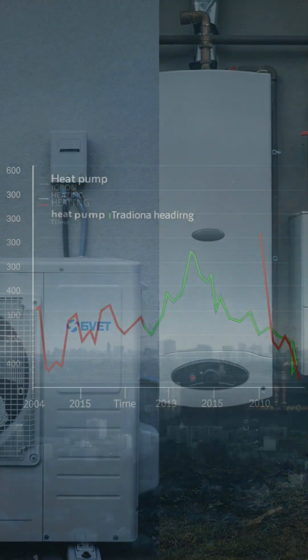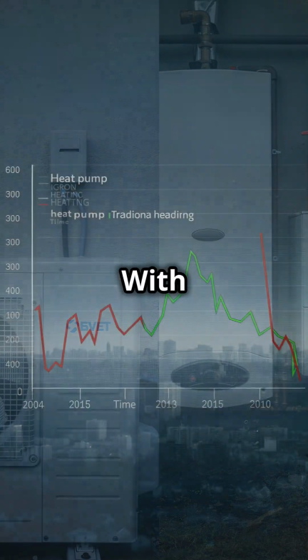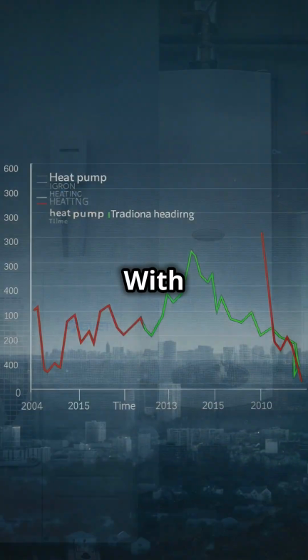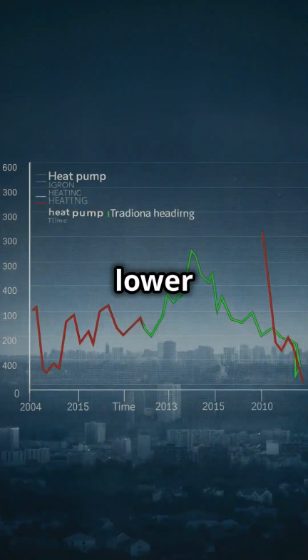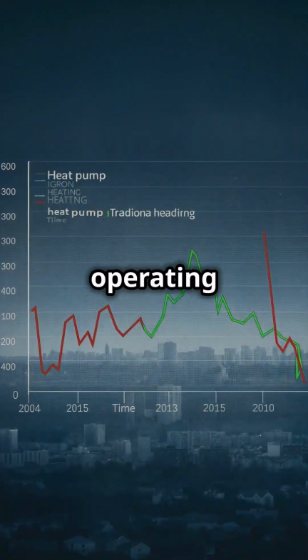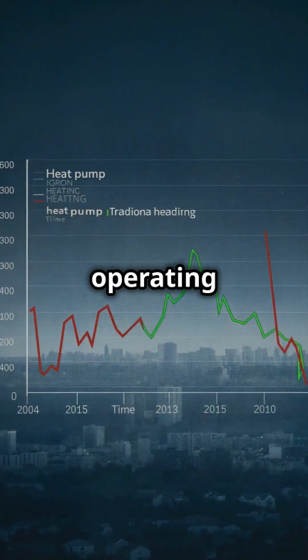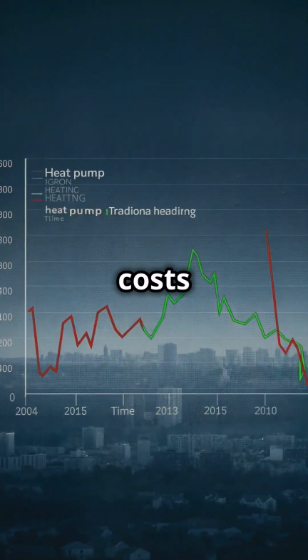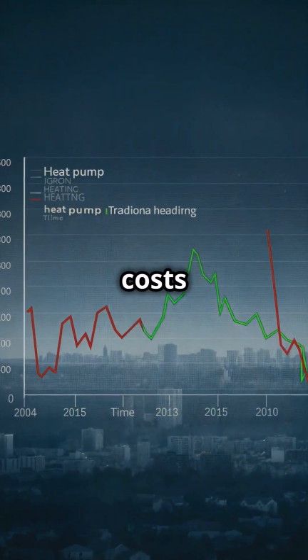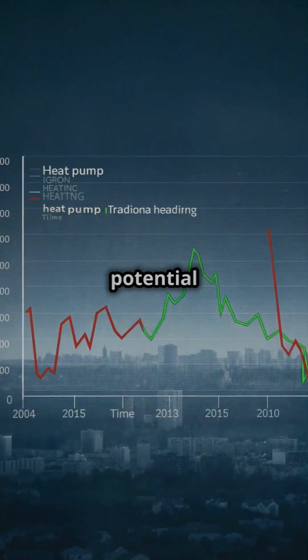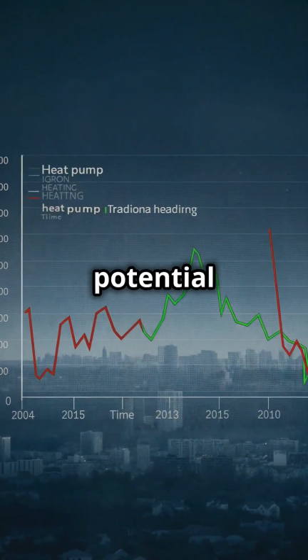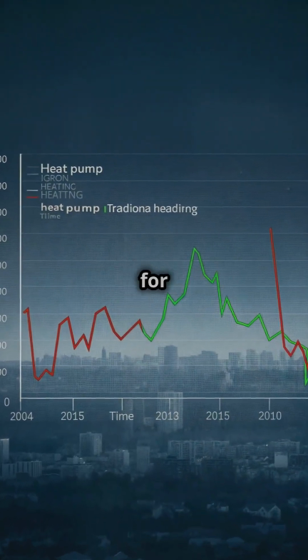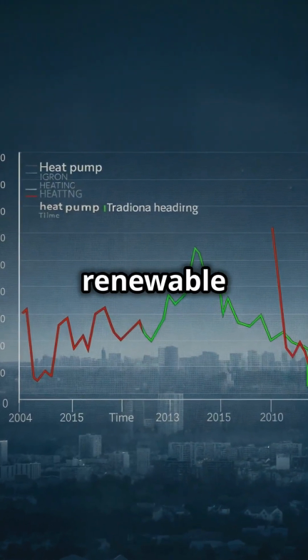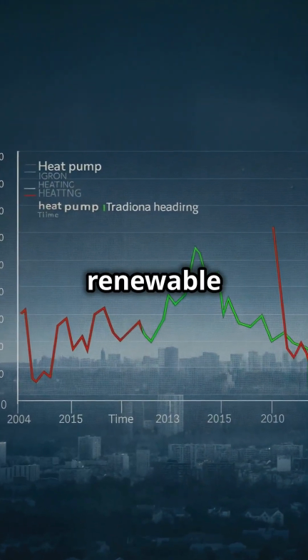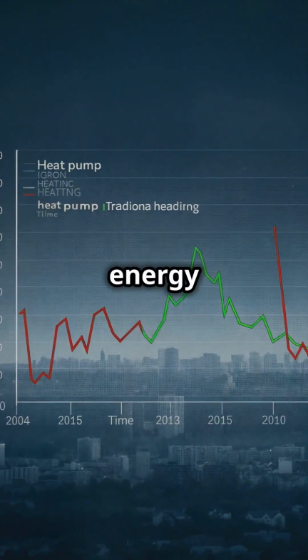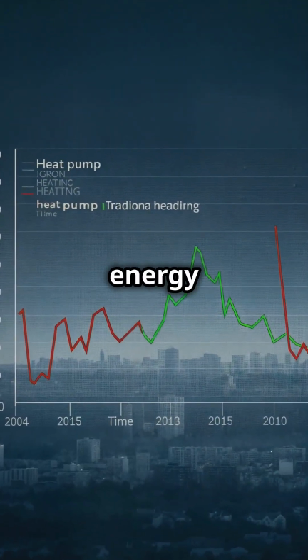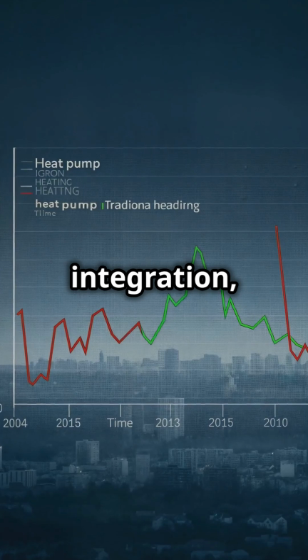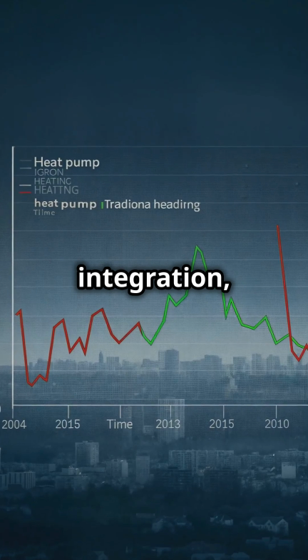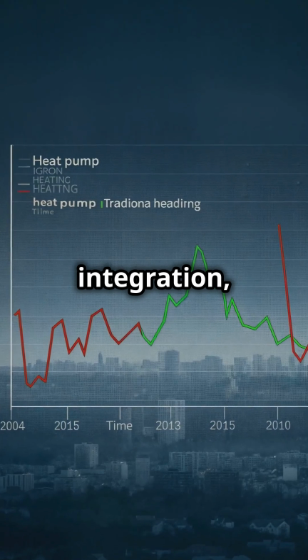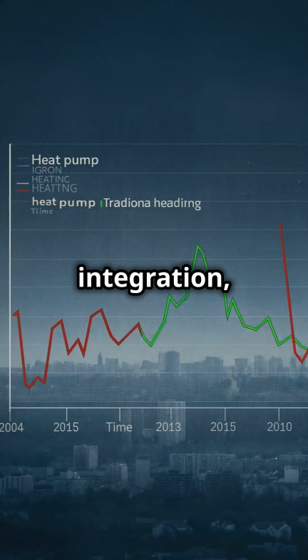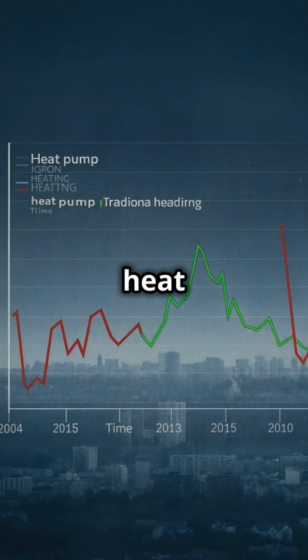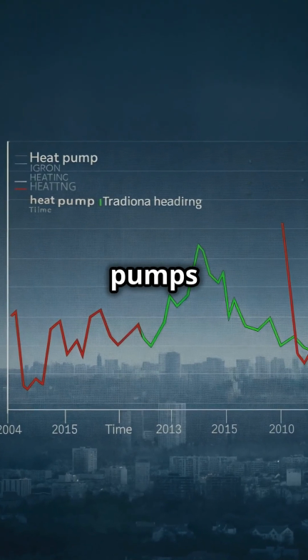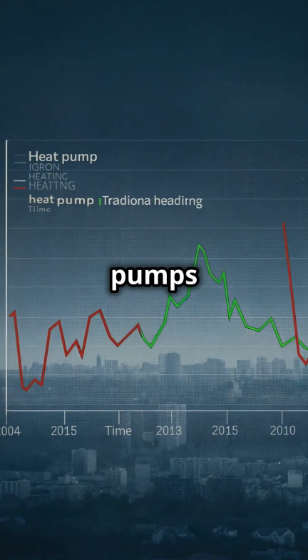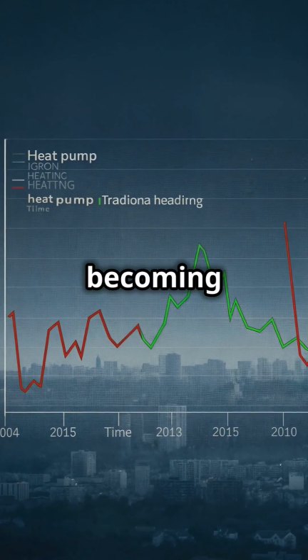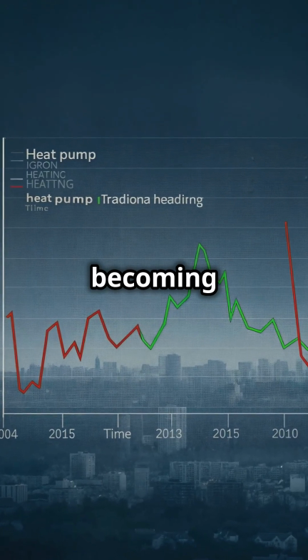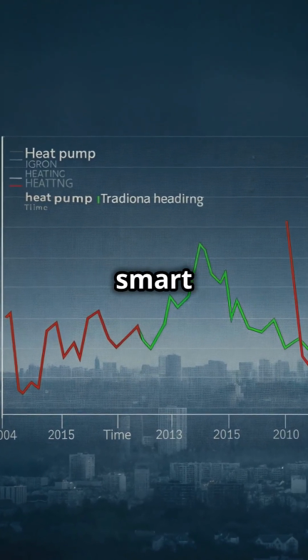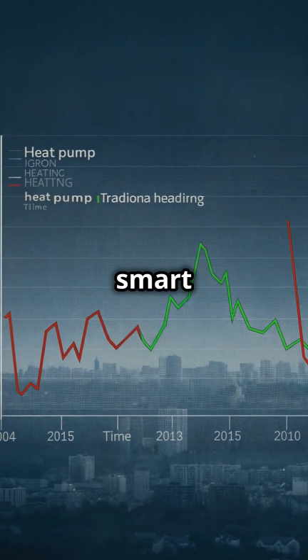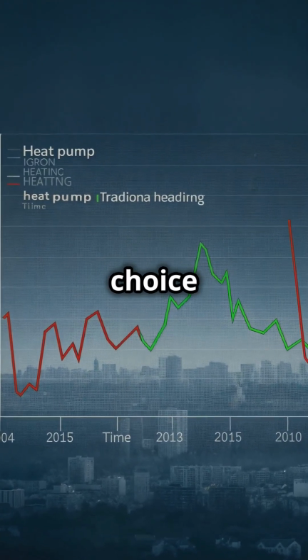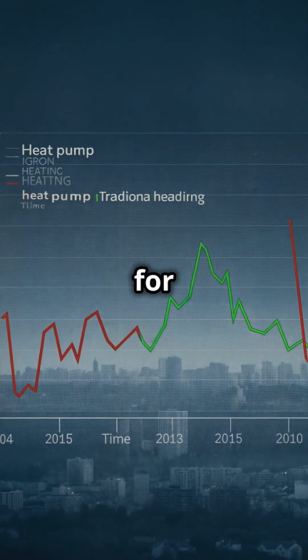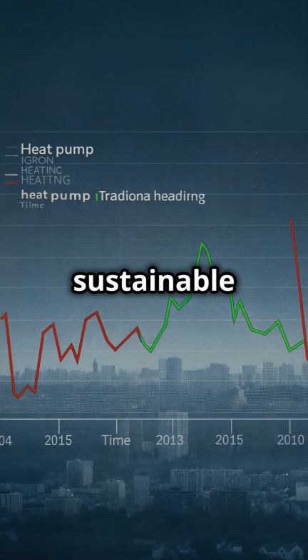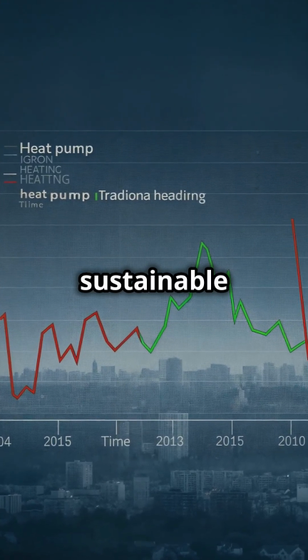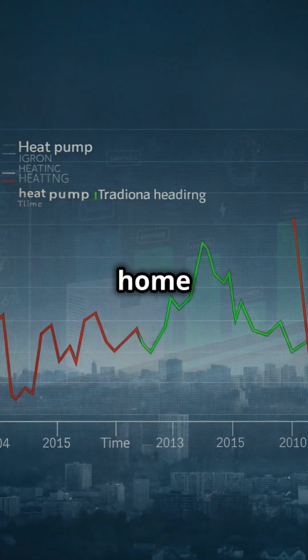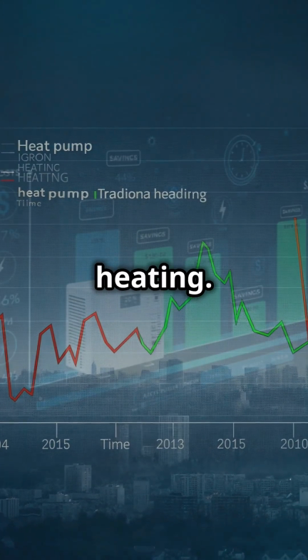With lower operating costs and the potential for renewable energy integration, heat pumps are becoming the smart choice for sustainable home heating.